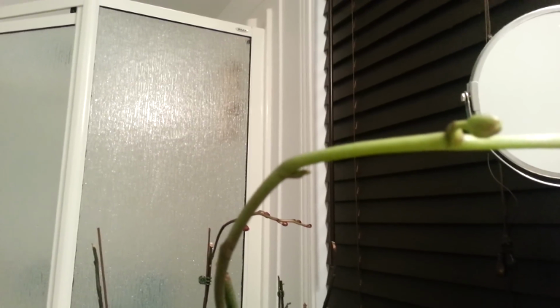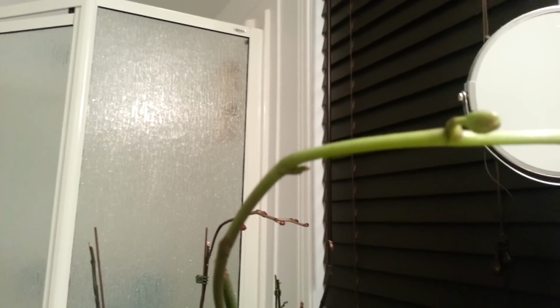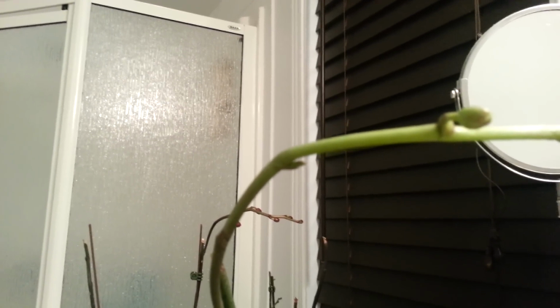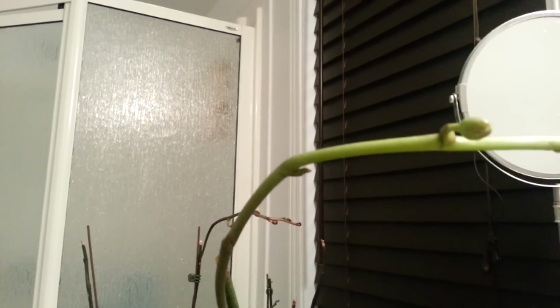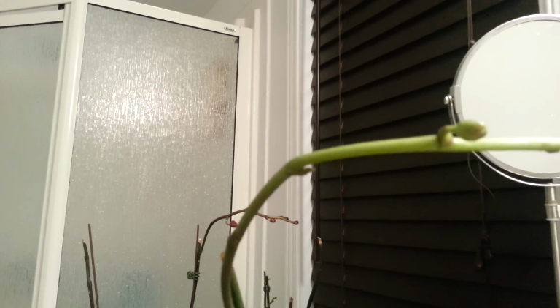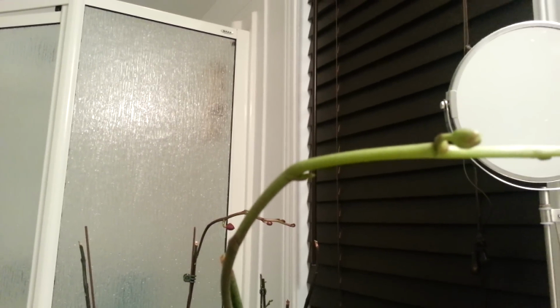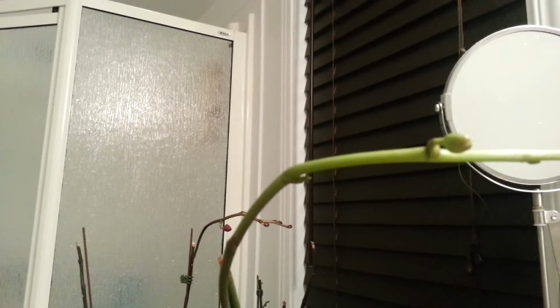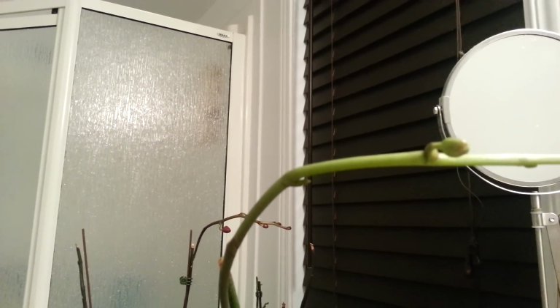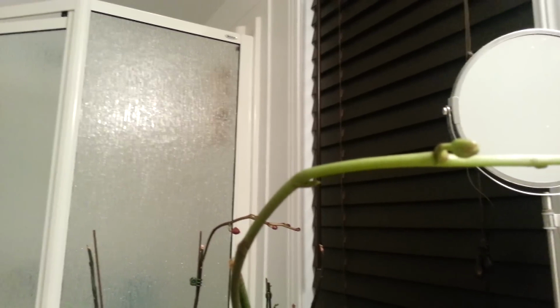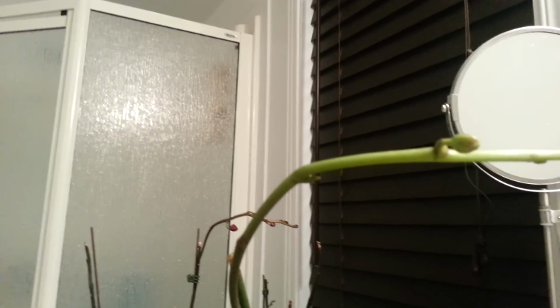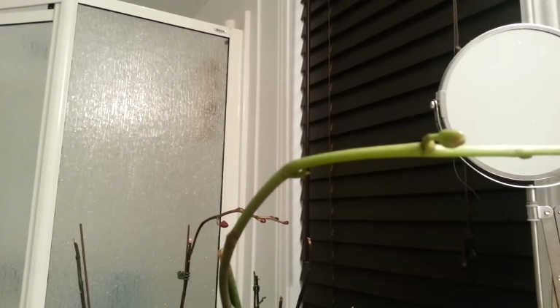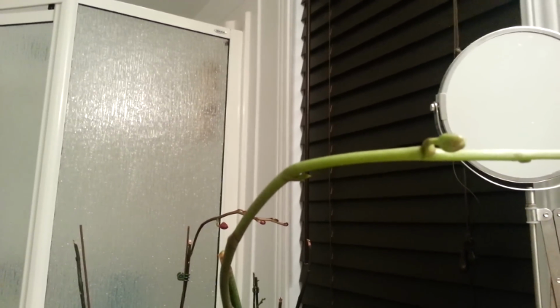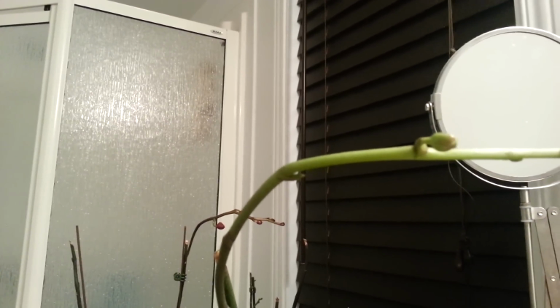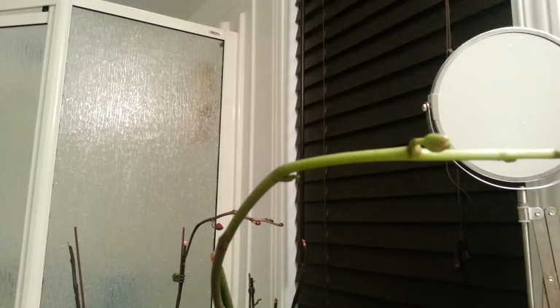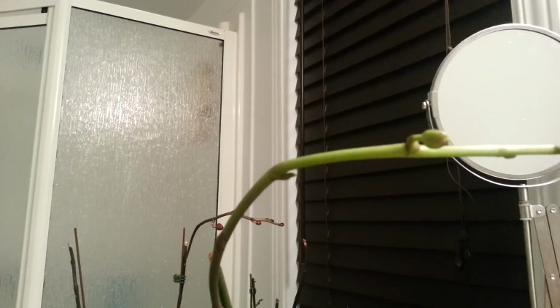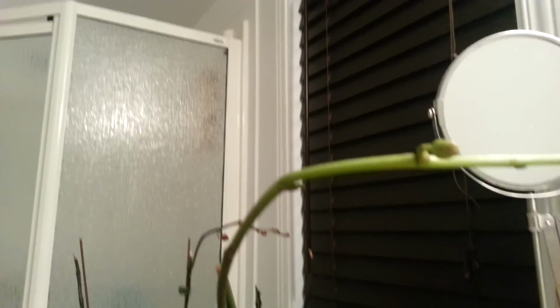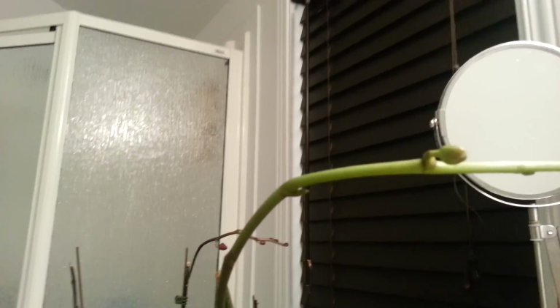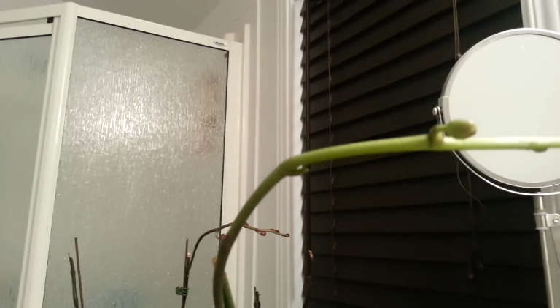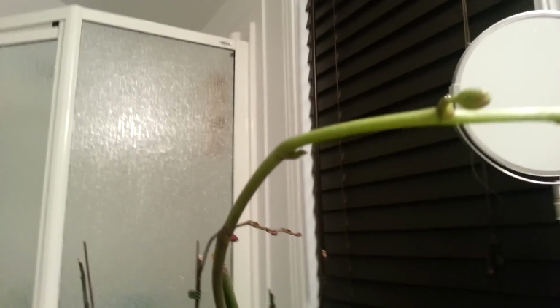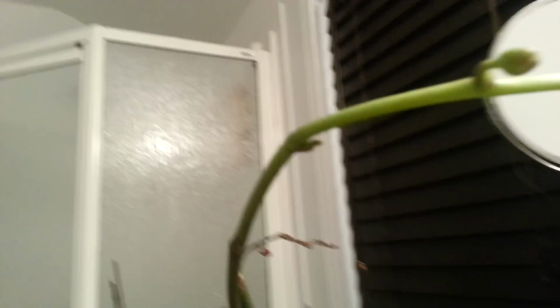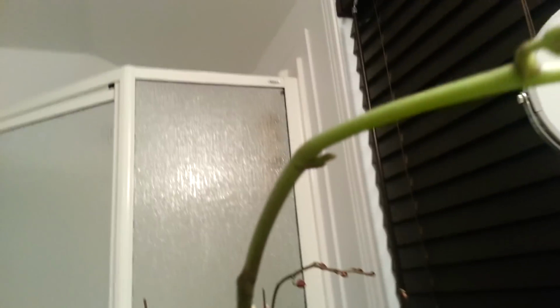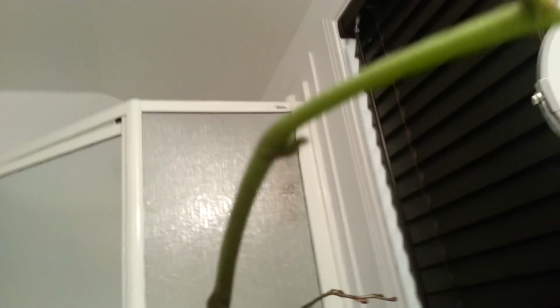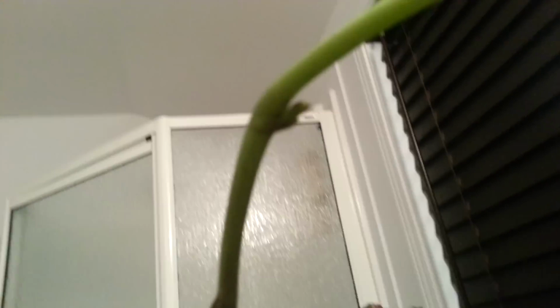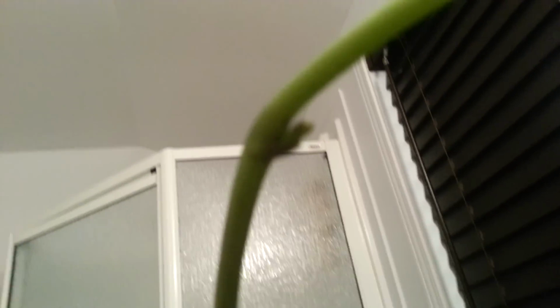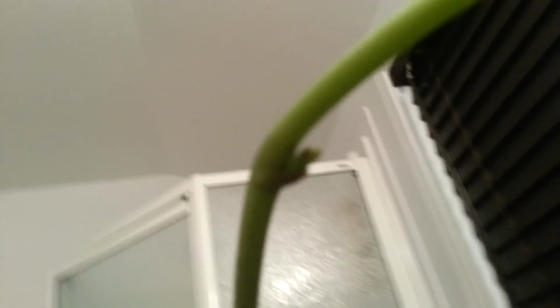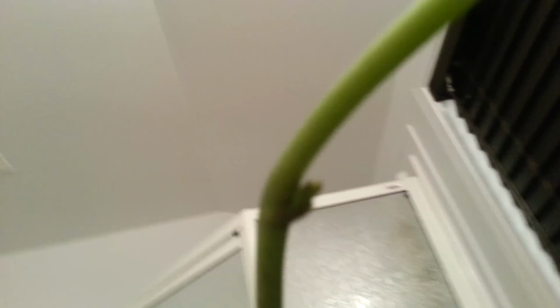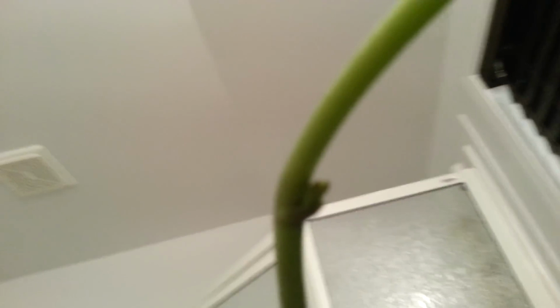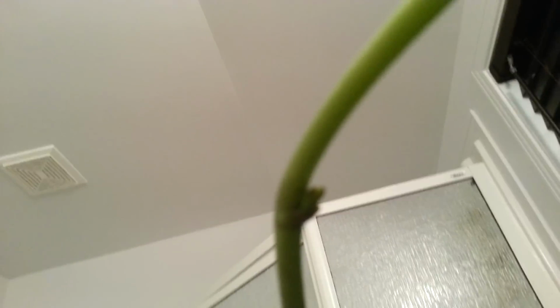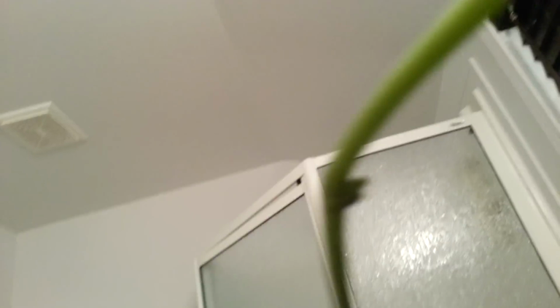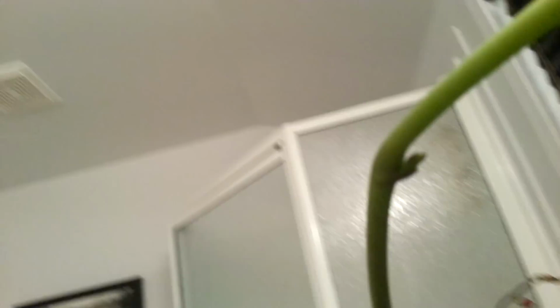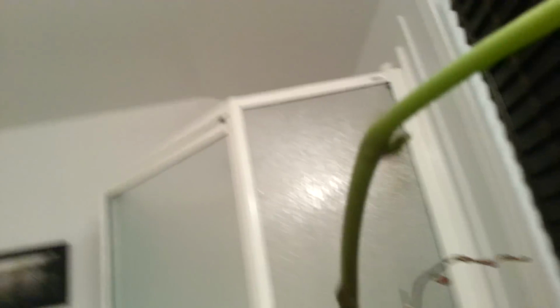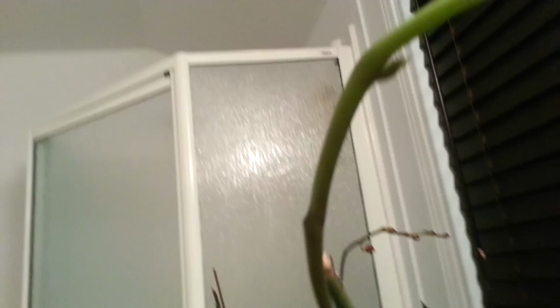I need like a macro lens or something. So this is what it looks like.